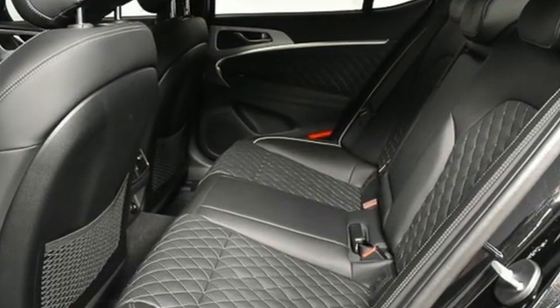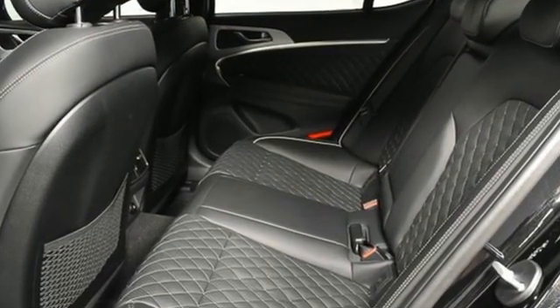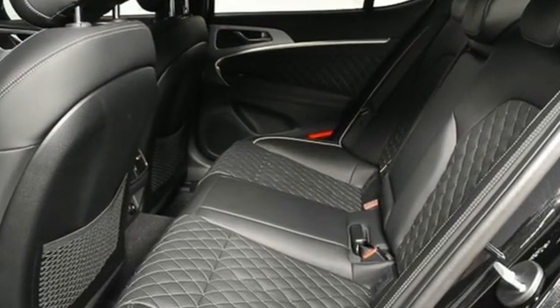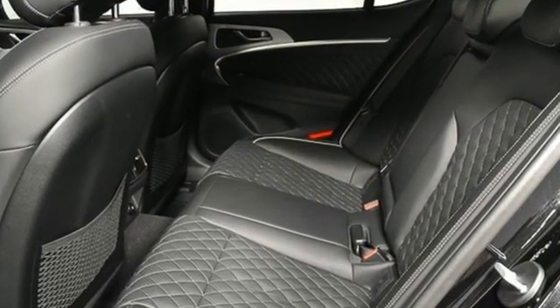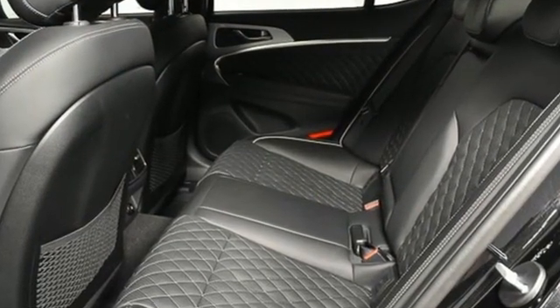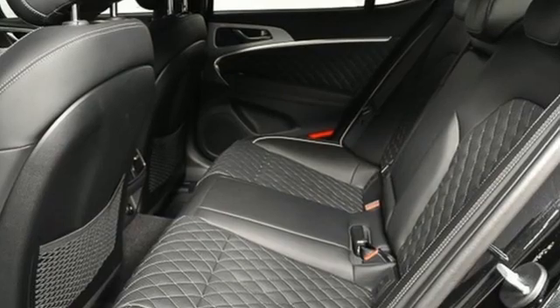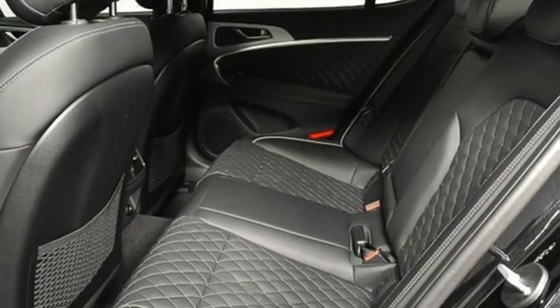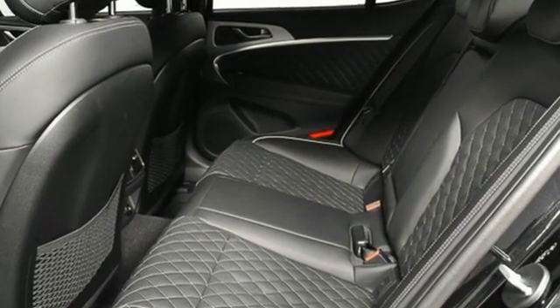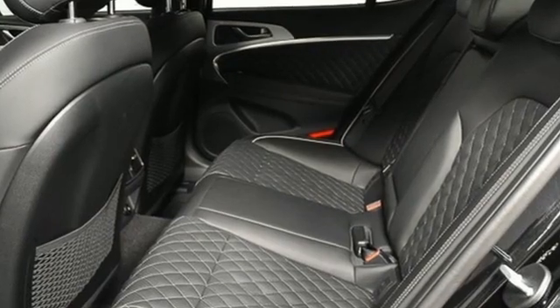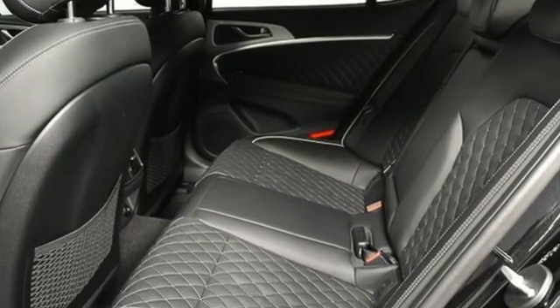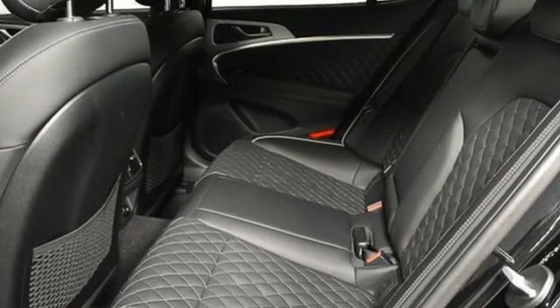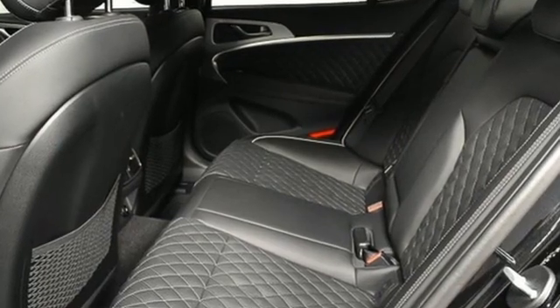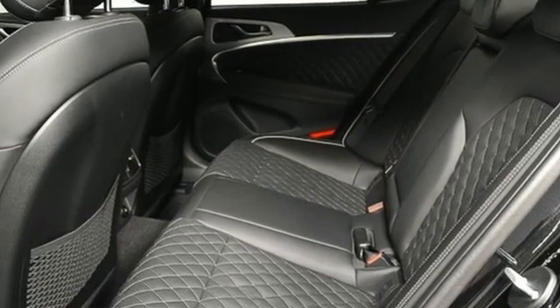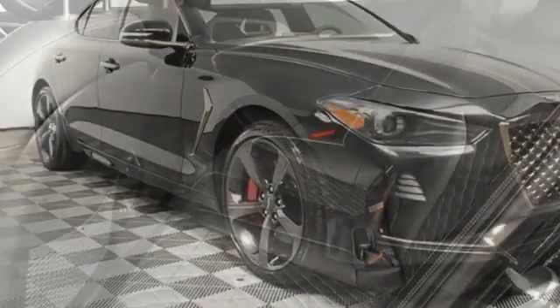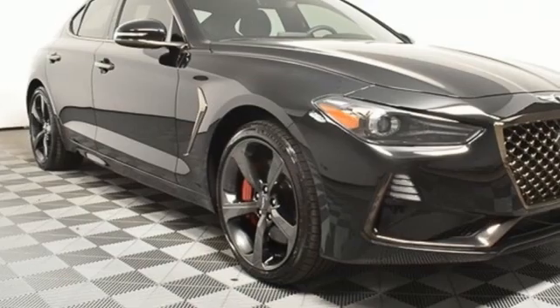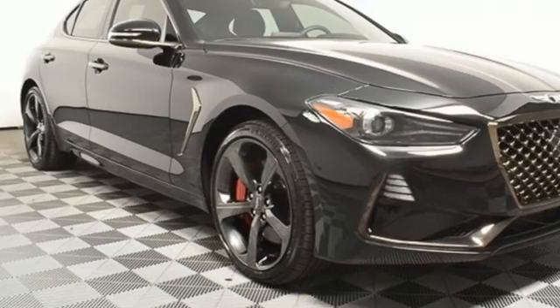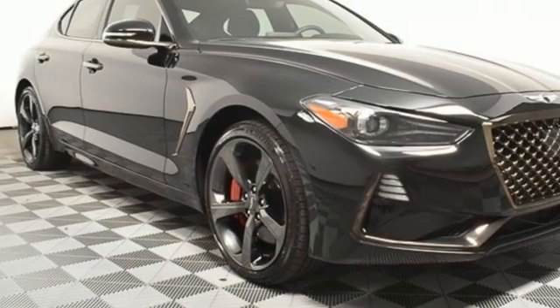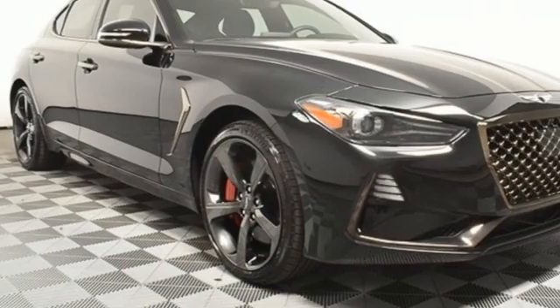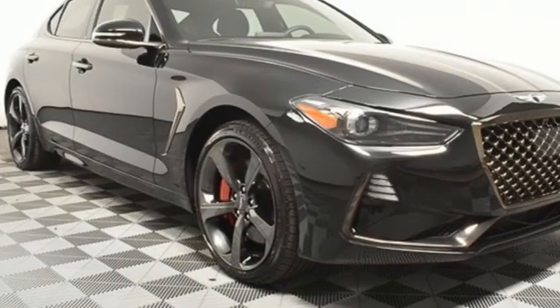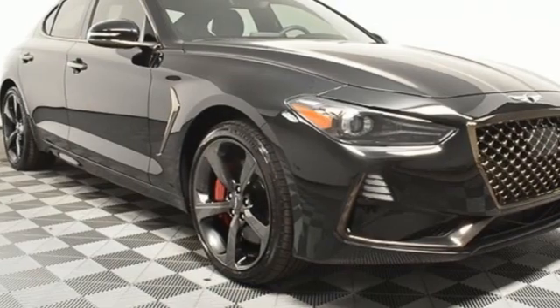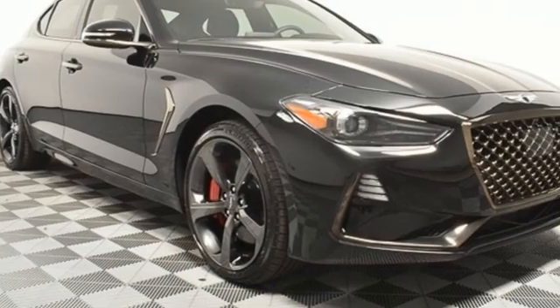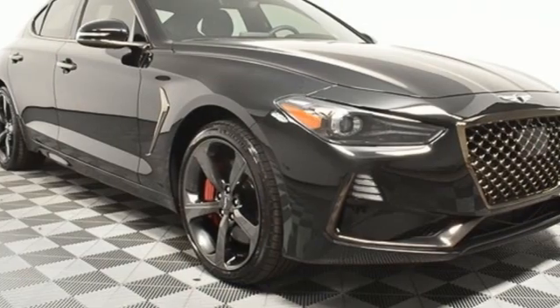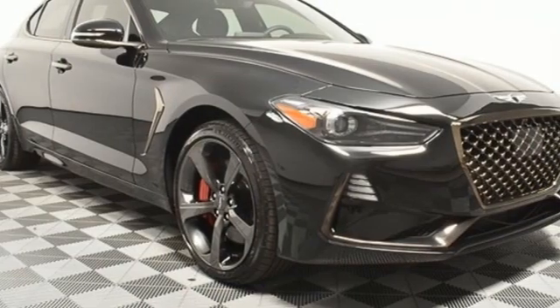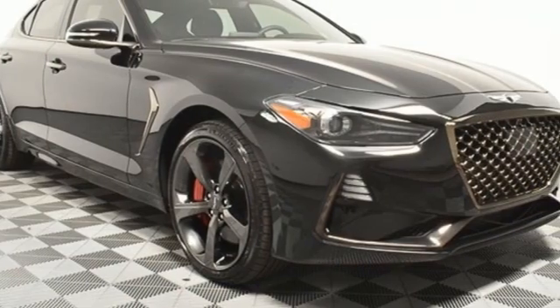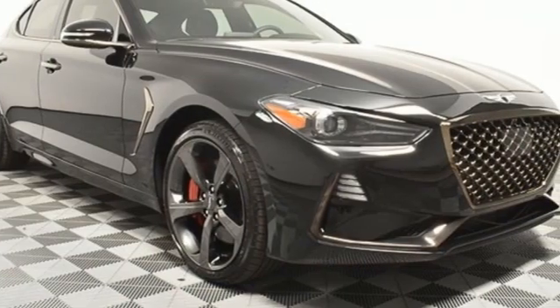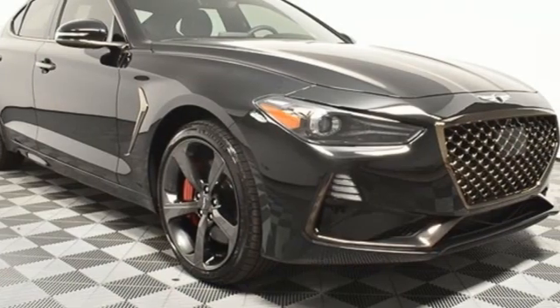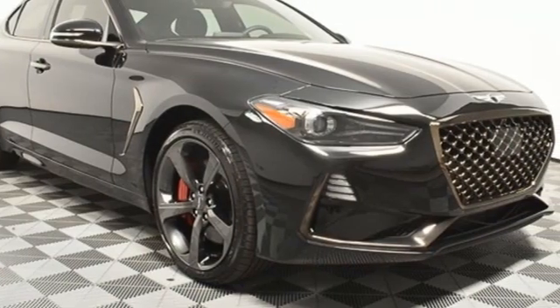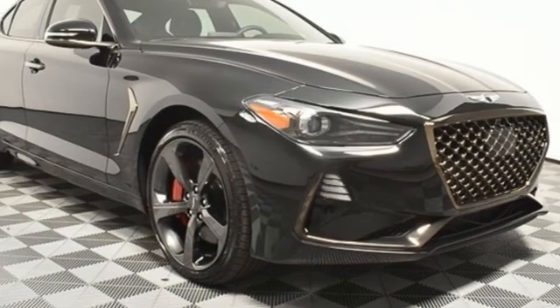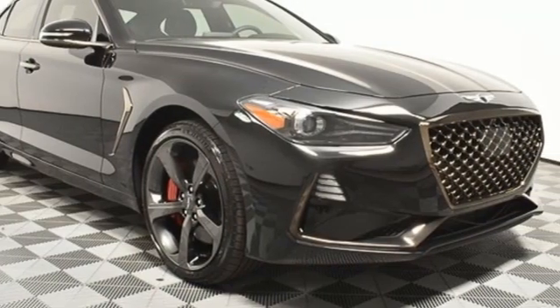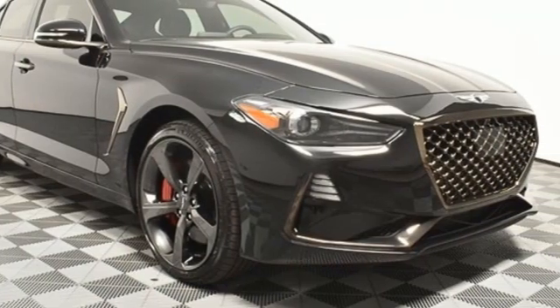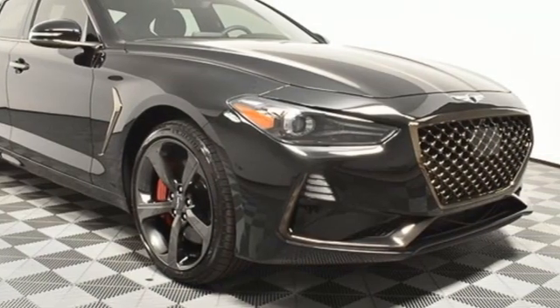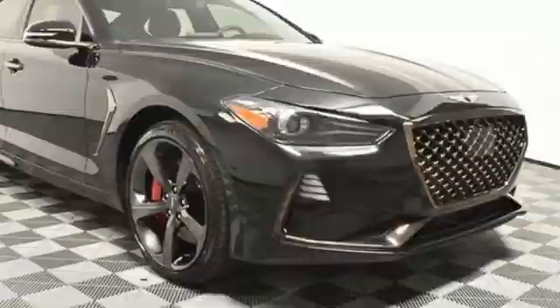Athletic elegance. Refined performance. This is Genesis. Hurry in today for a test drive.